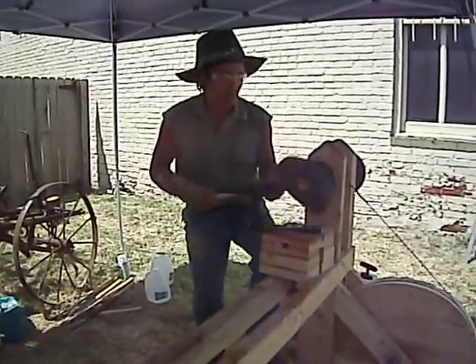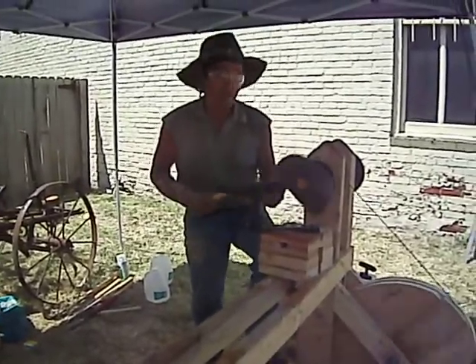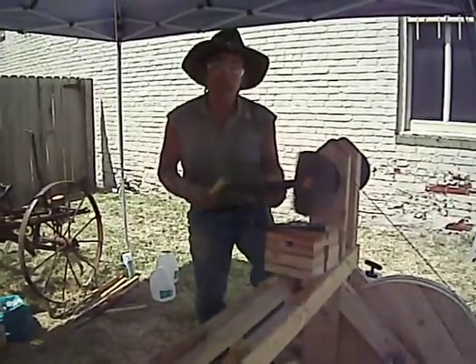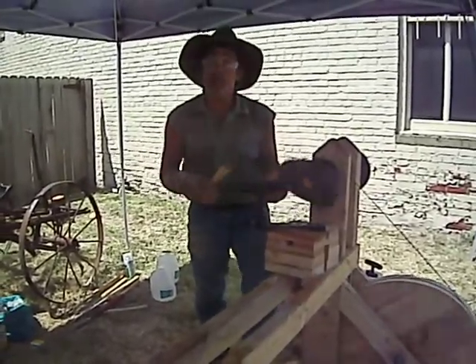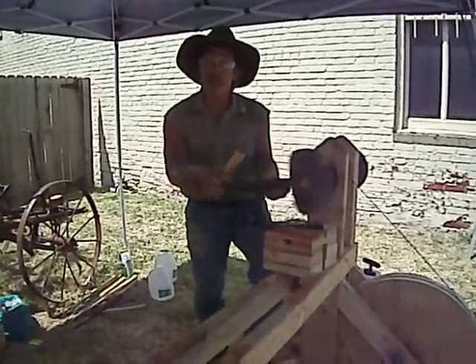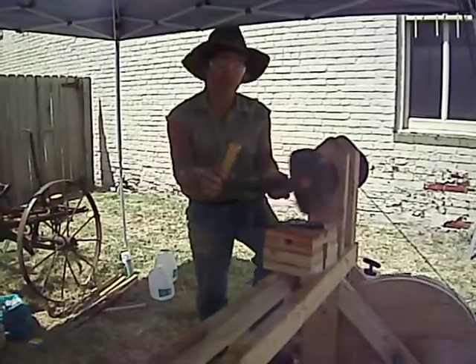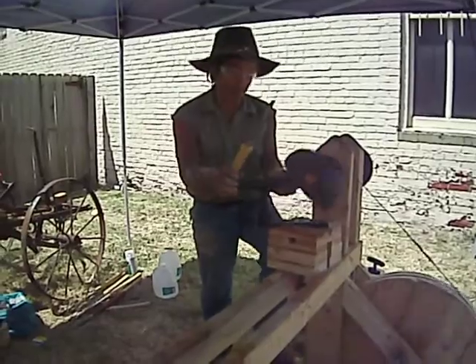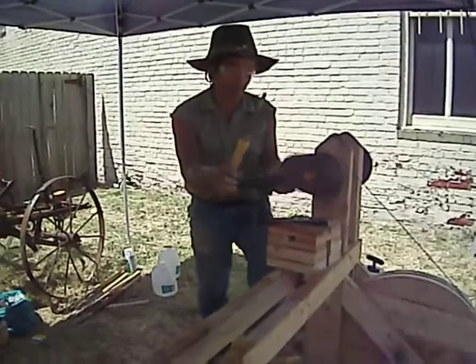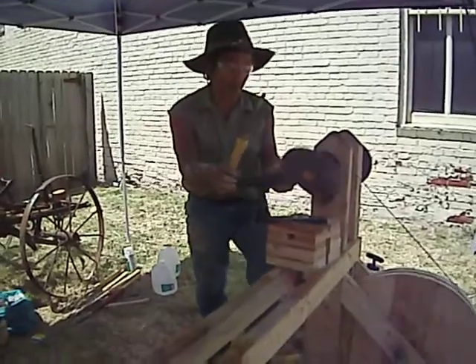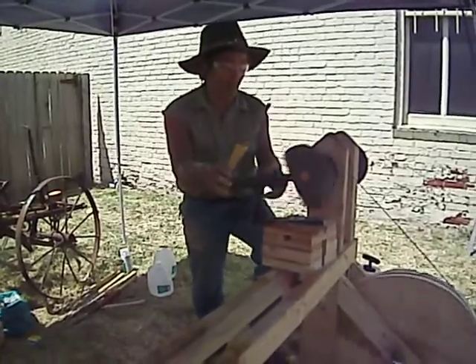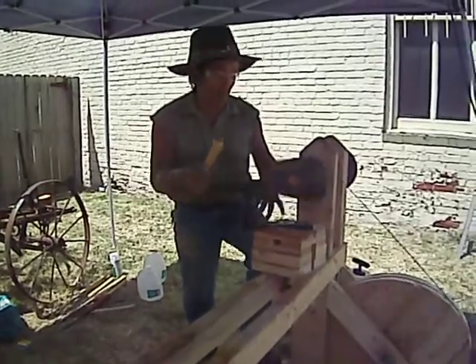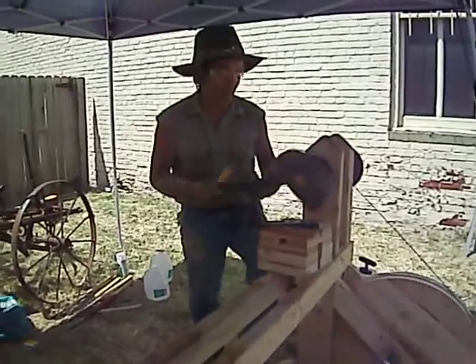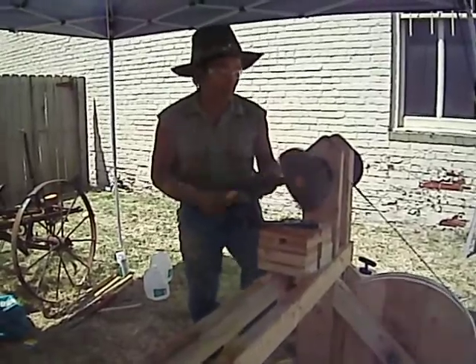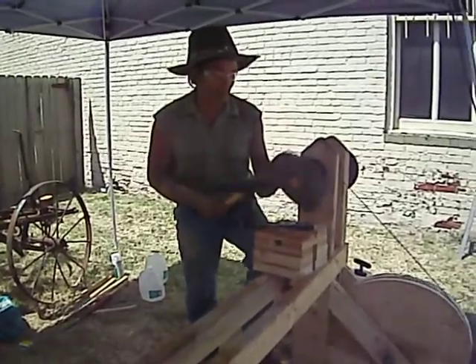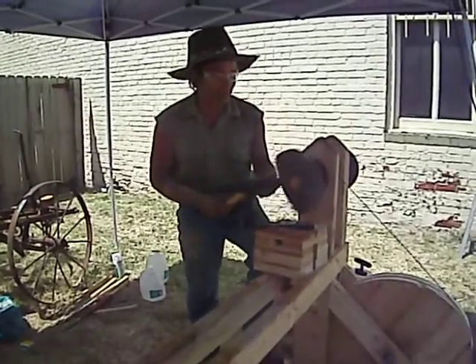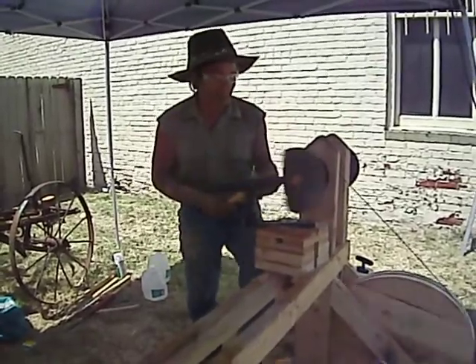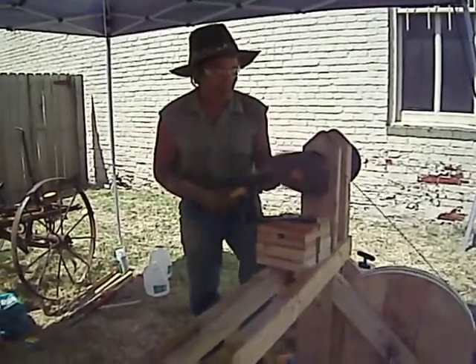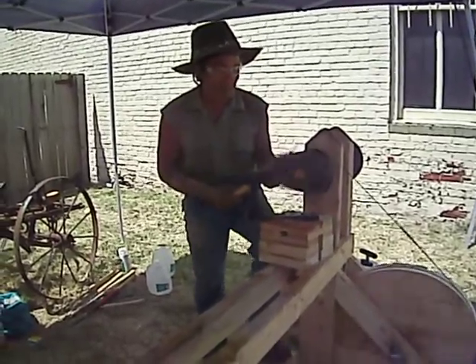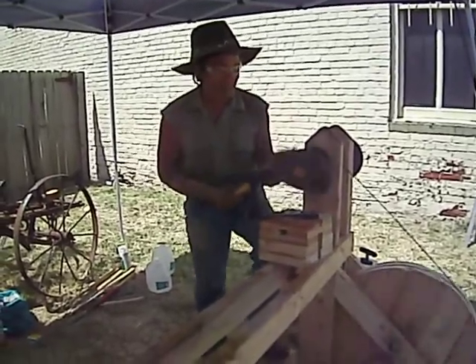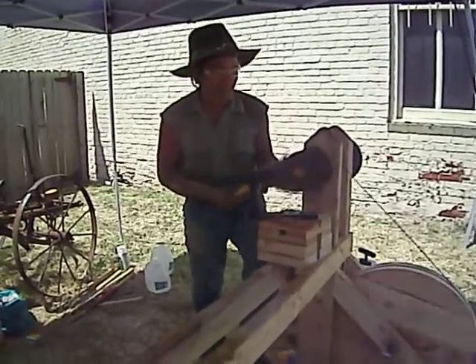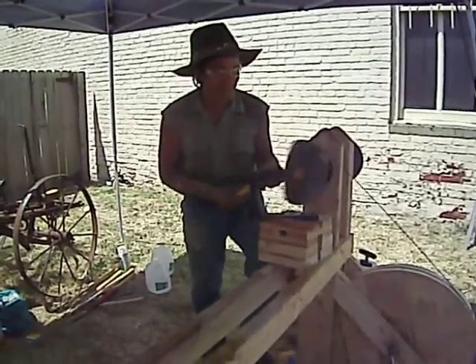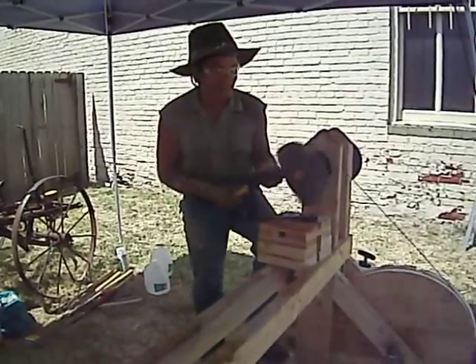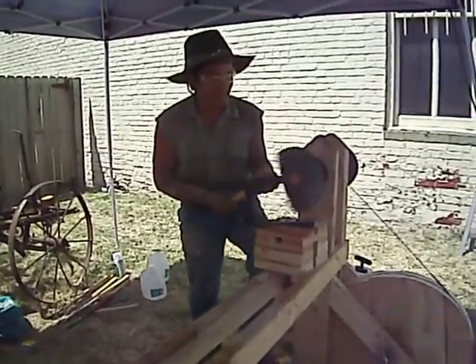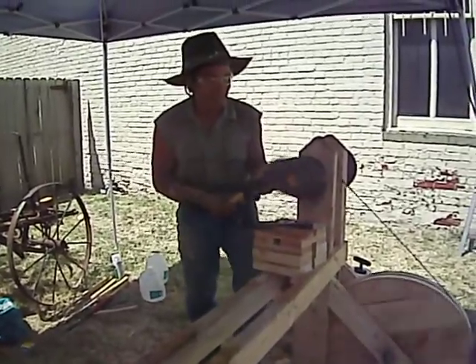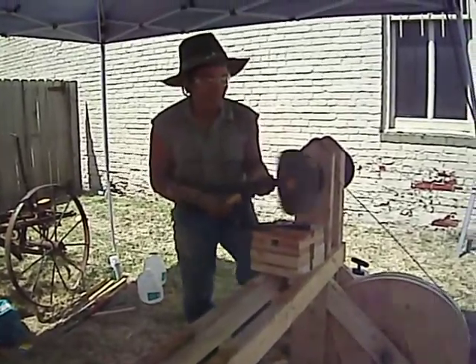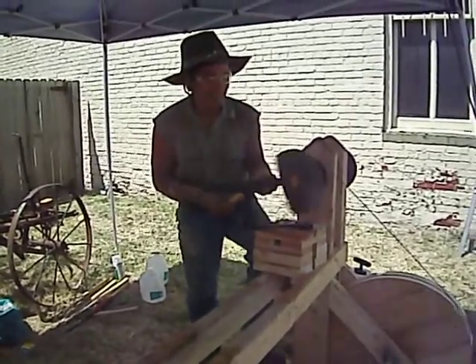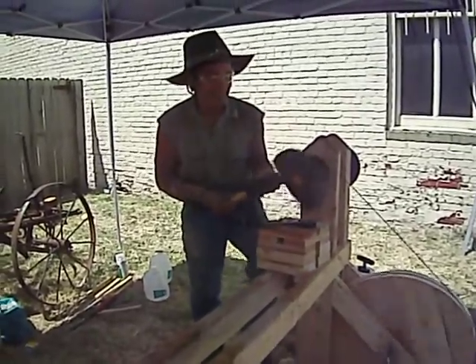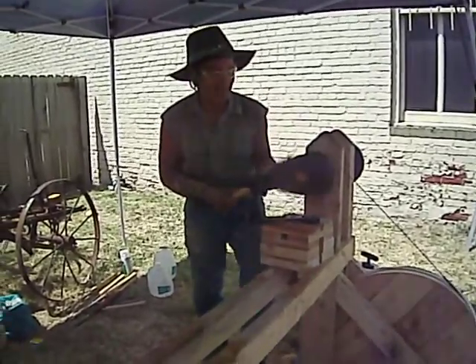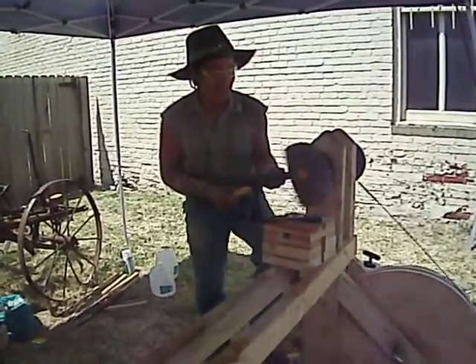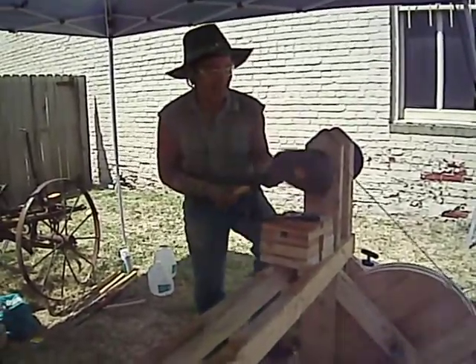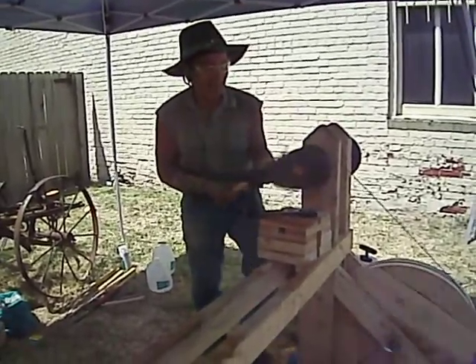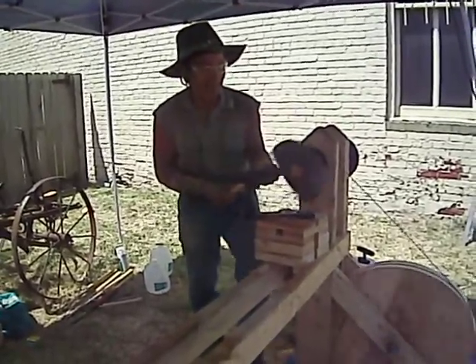If I keep doing that, it's going to screw that bark right off of there. Let's do the bark.